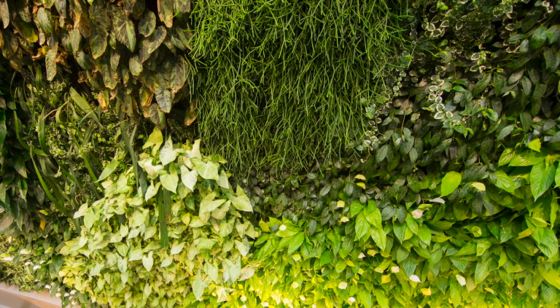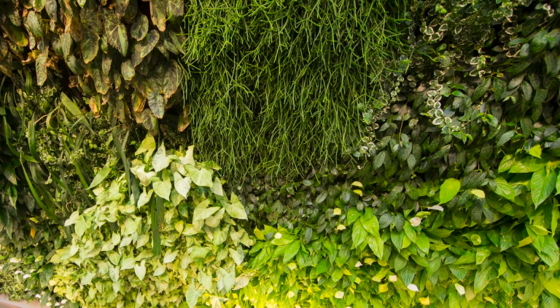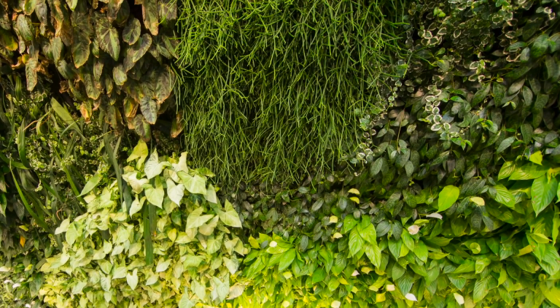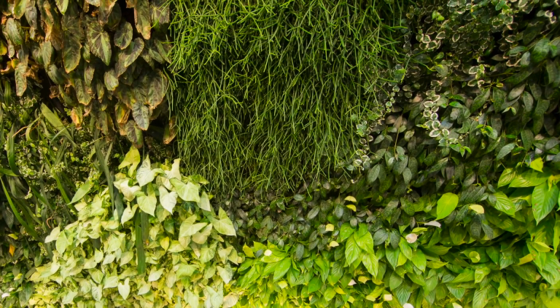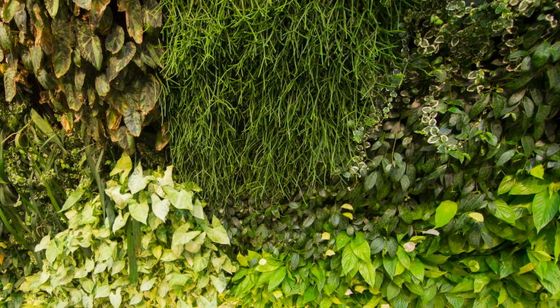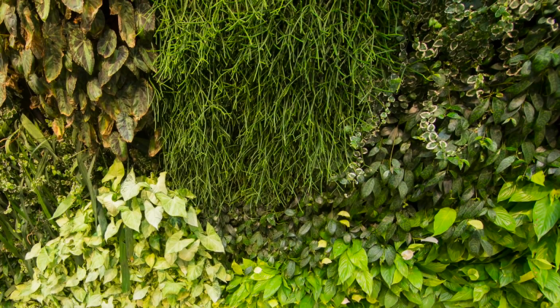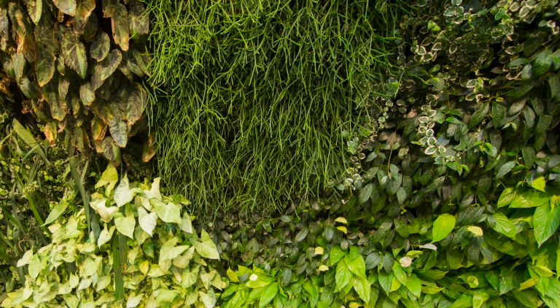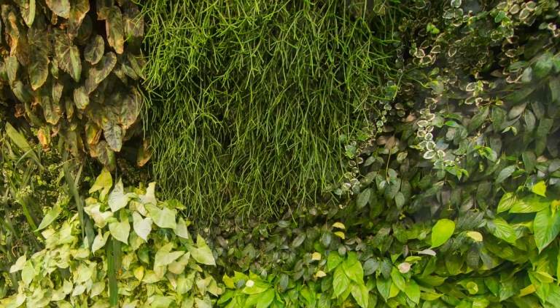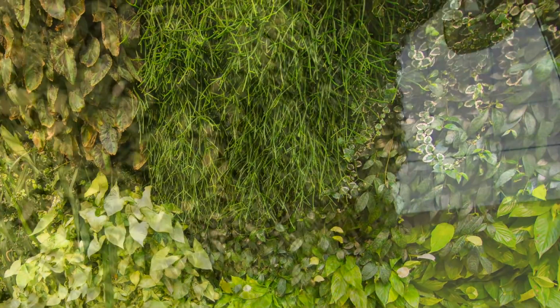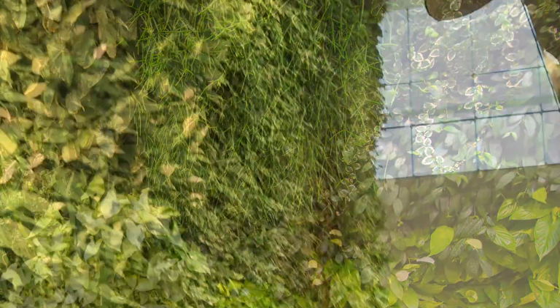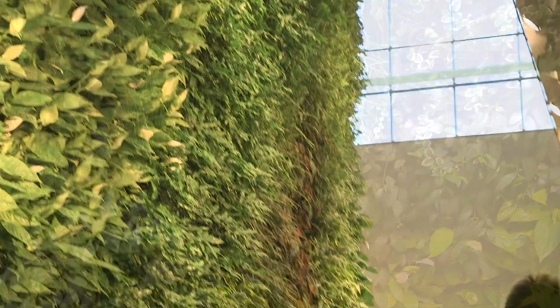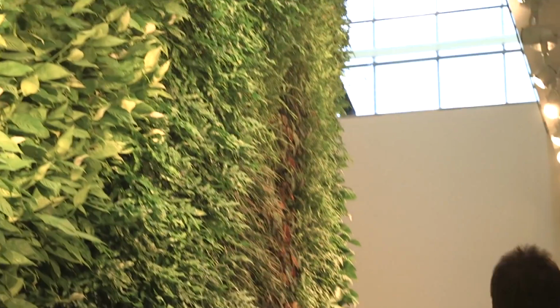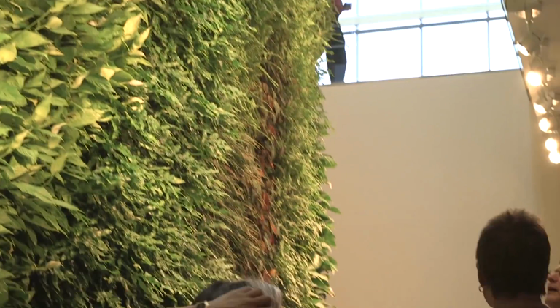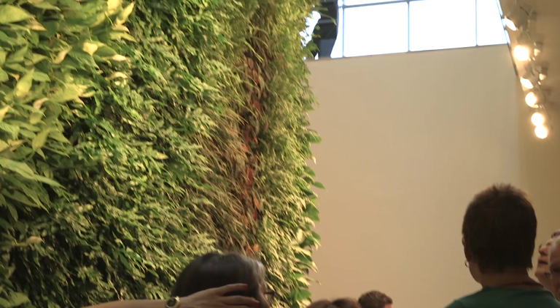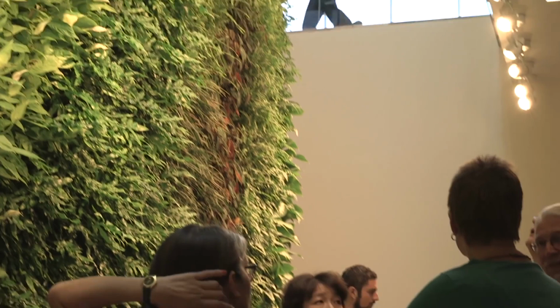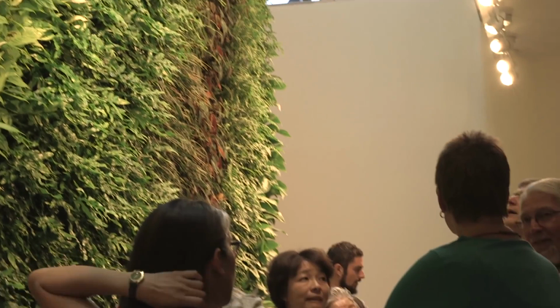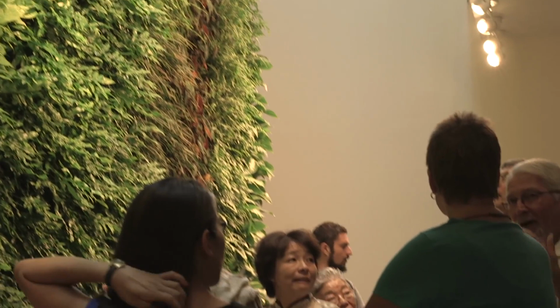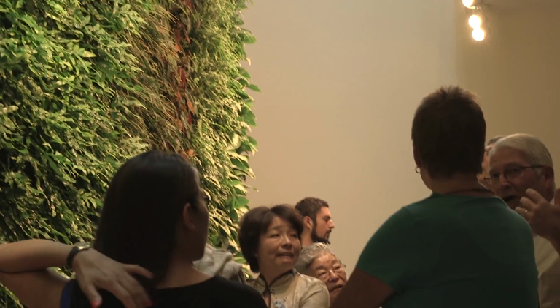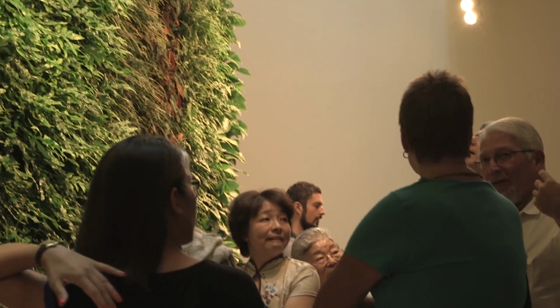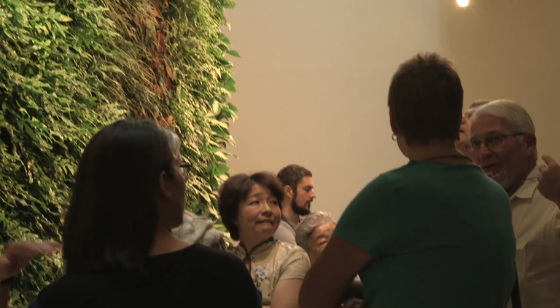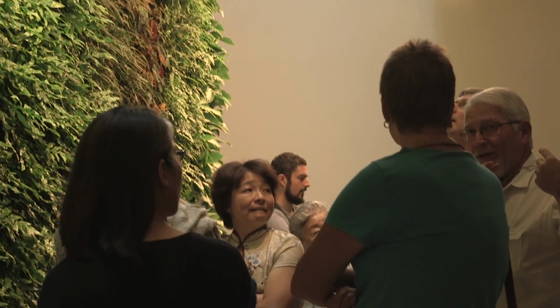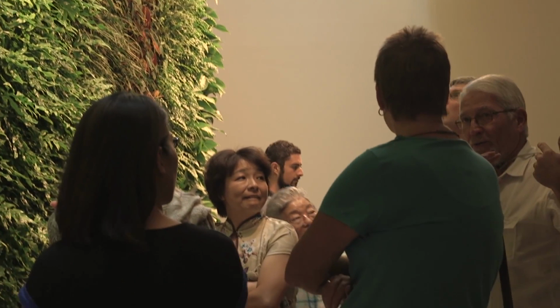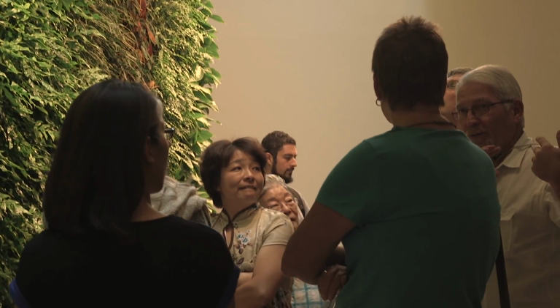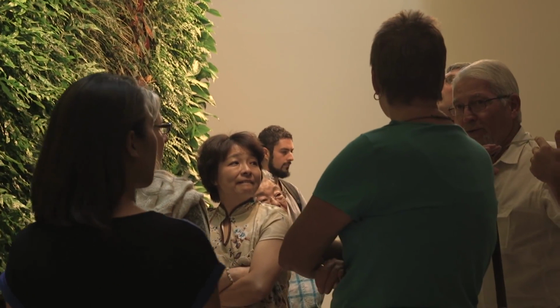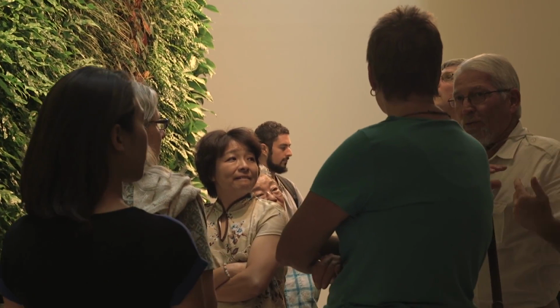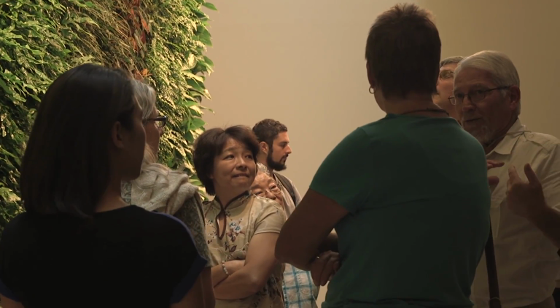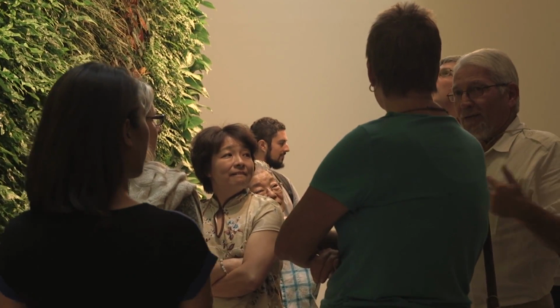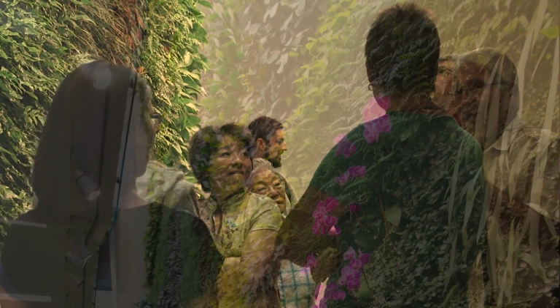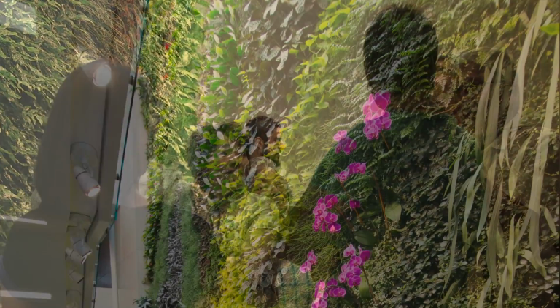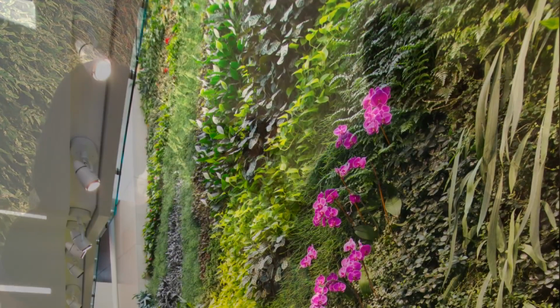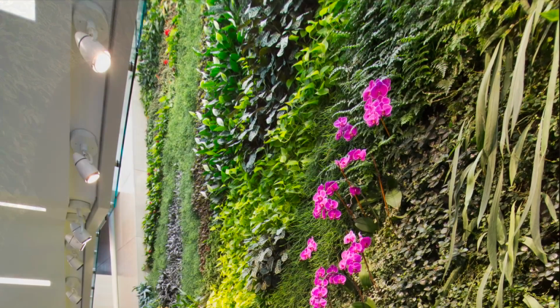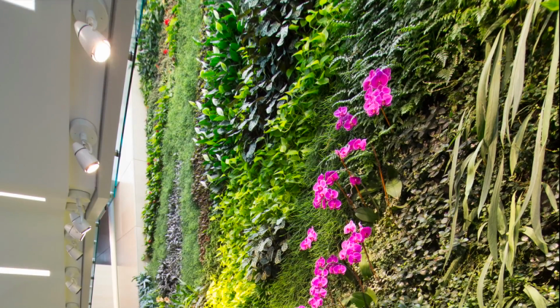The living wall was intended to be an interactive feature of the building, becoming a teaching tool and destination for multiple courses on campus.